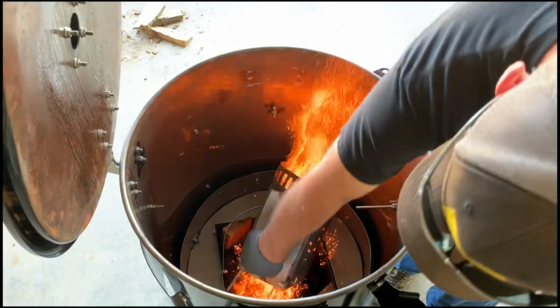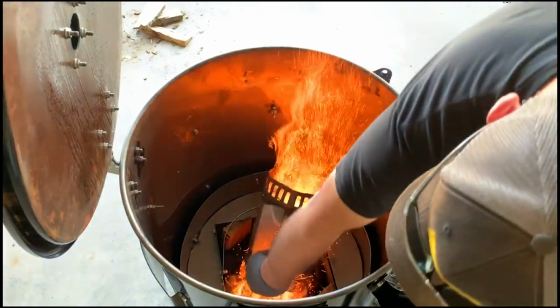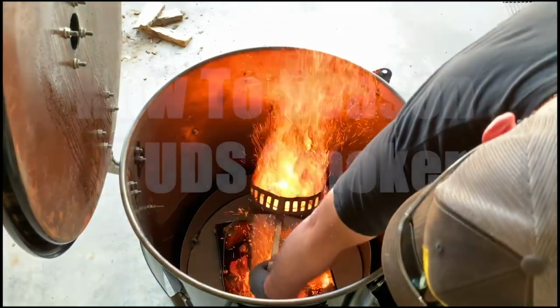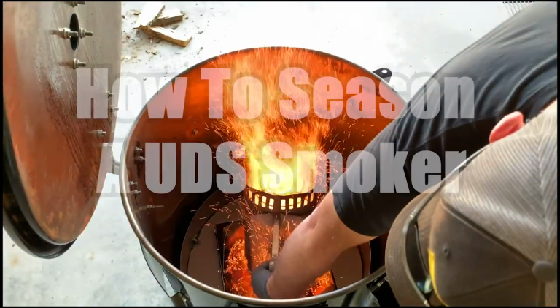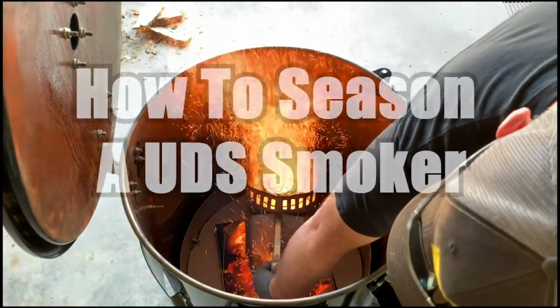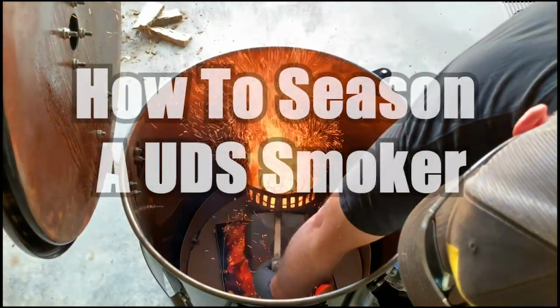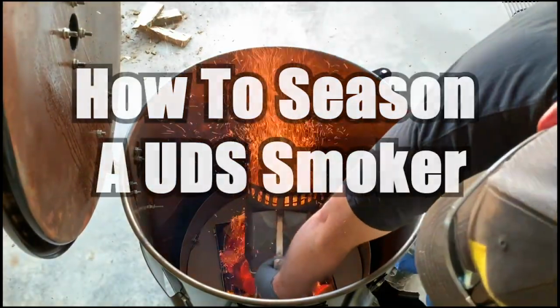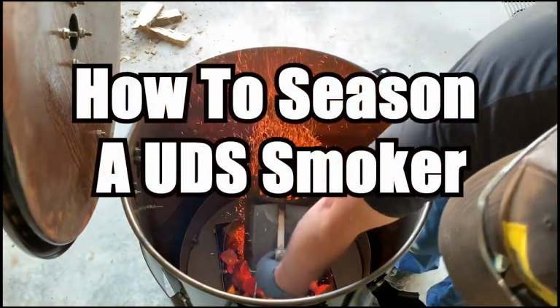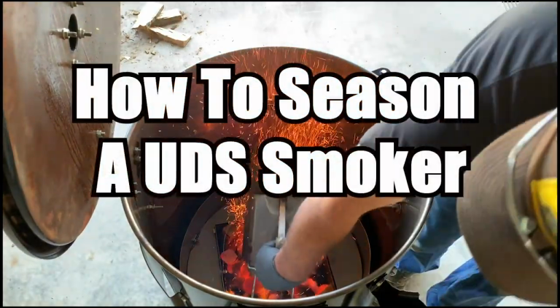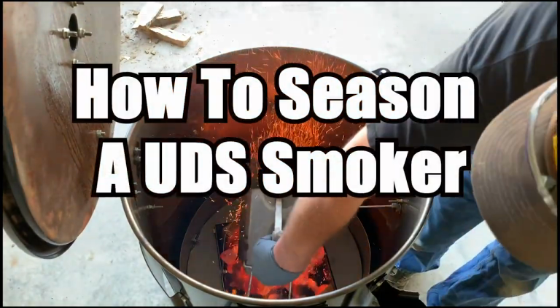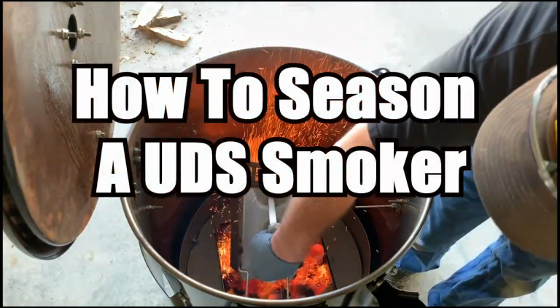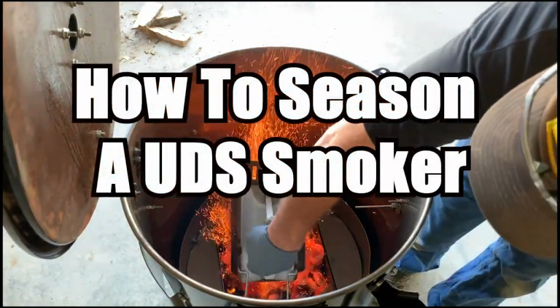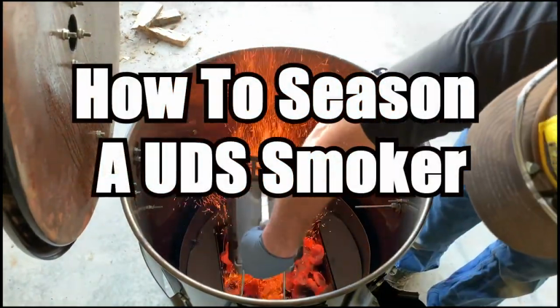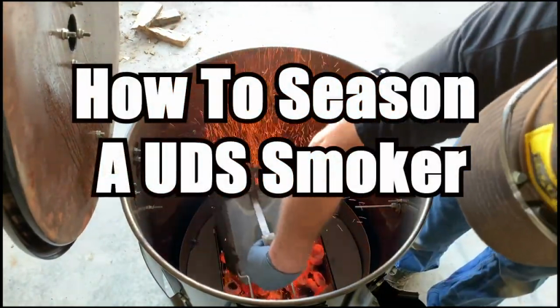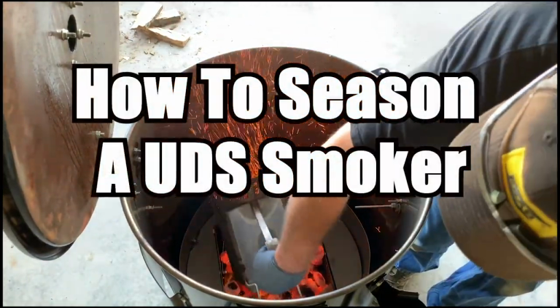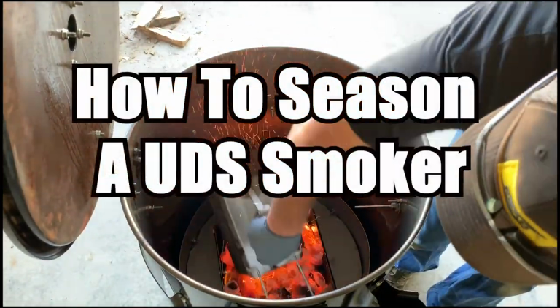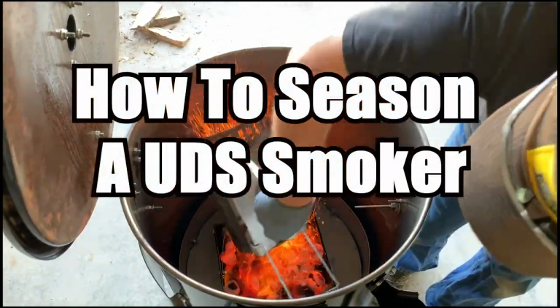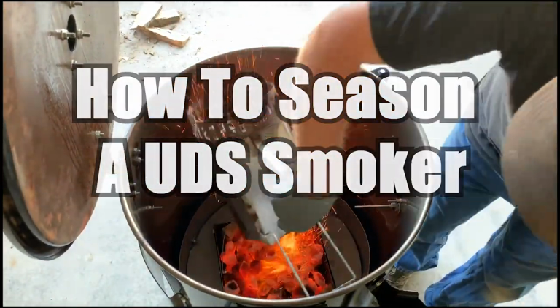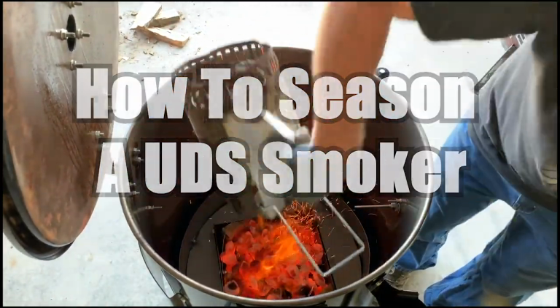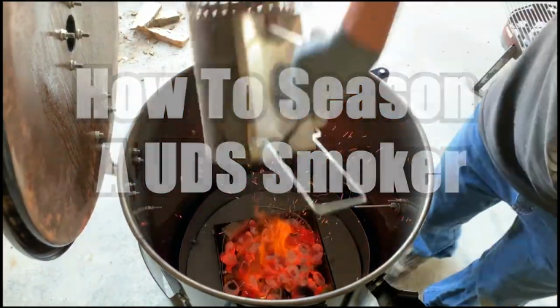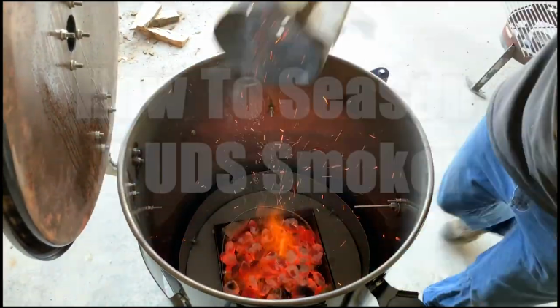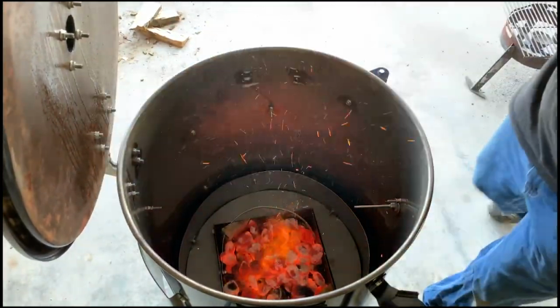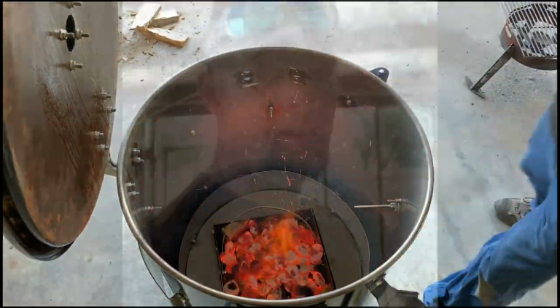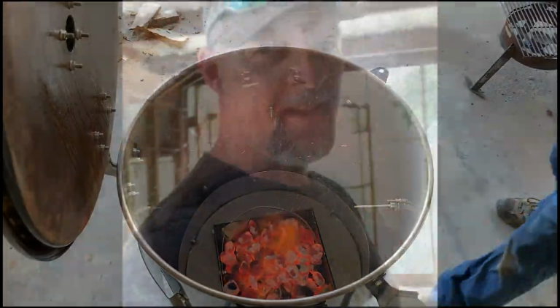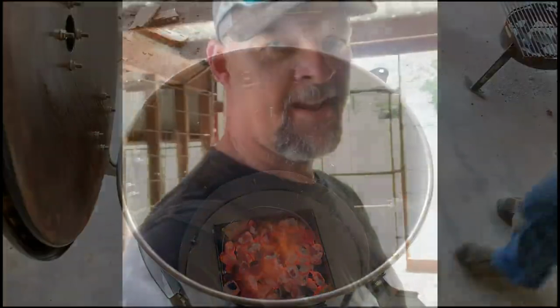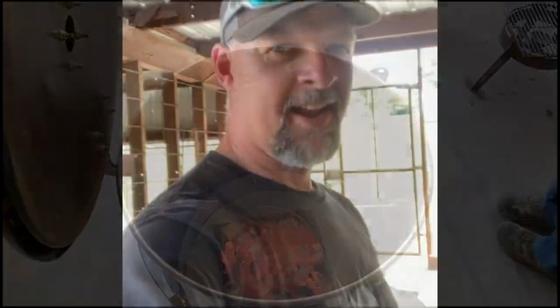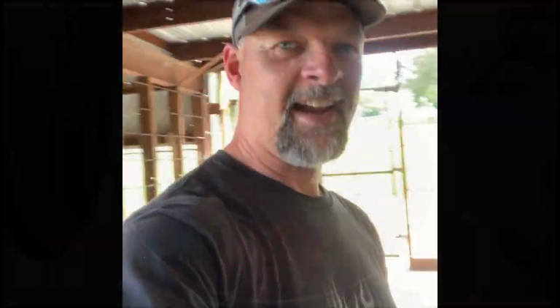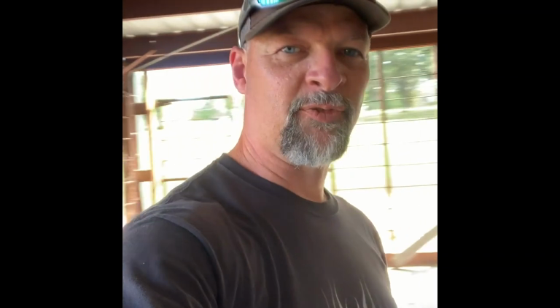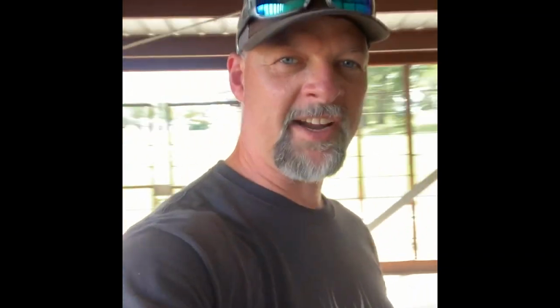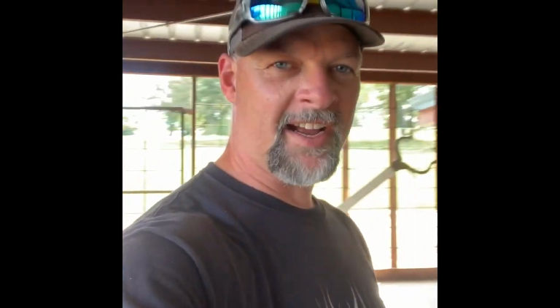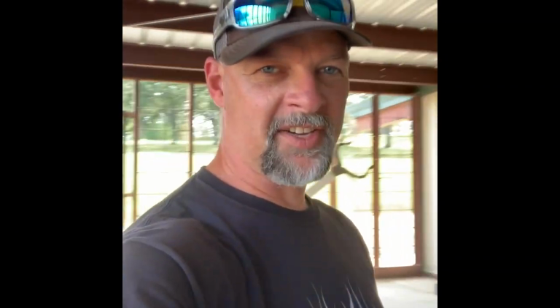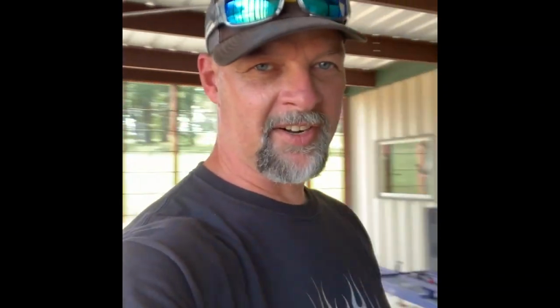So how in the world do you season a drum smoker? Watch here and I'll show you. Hey guys, Frank Cox here.